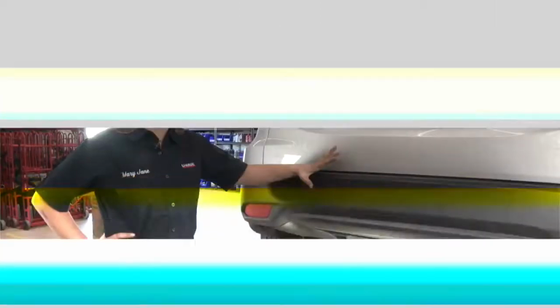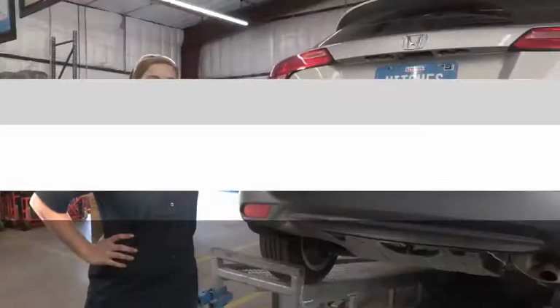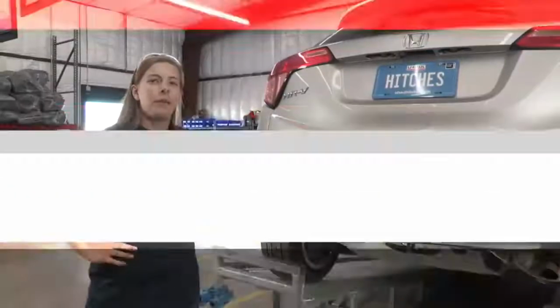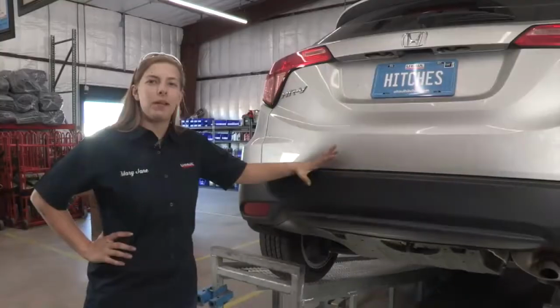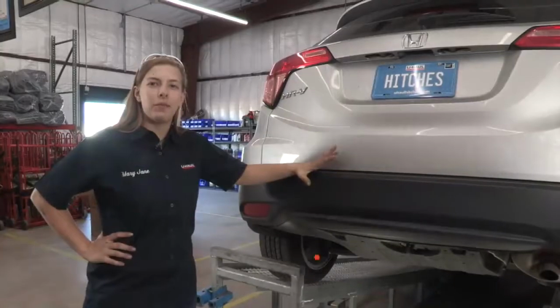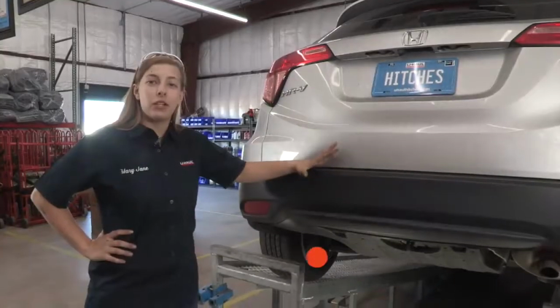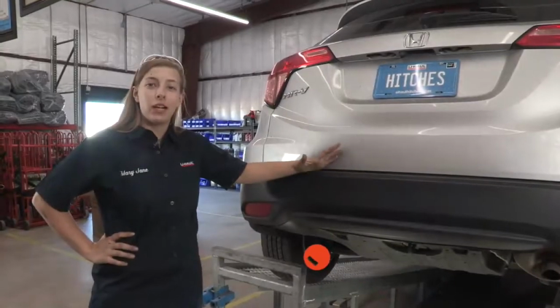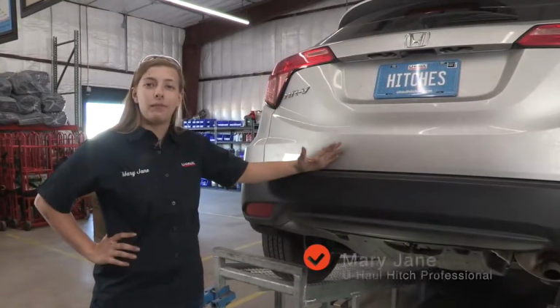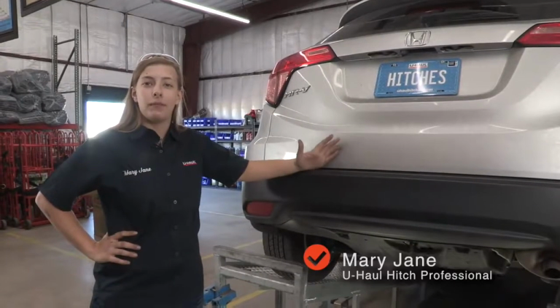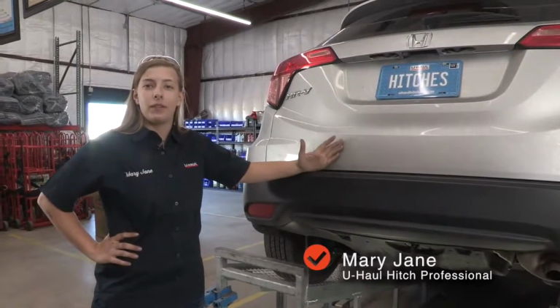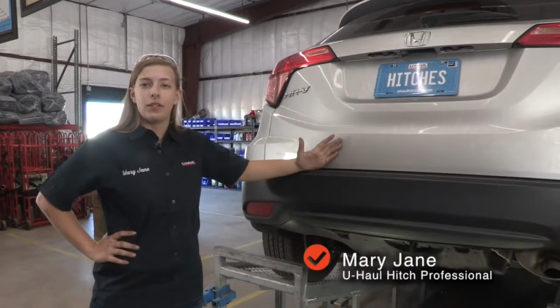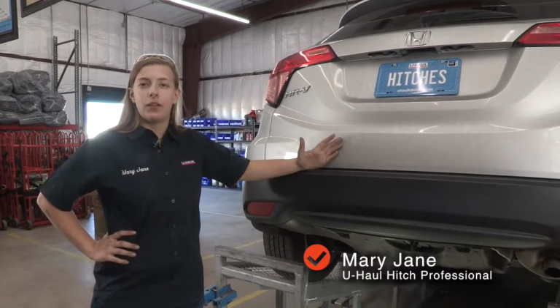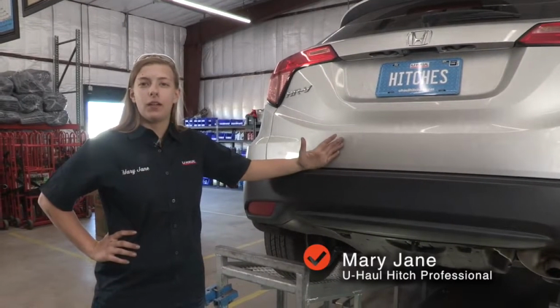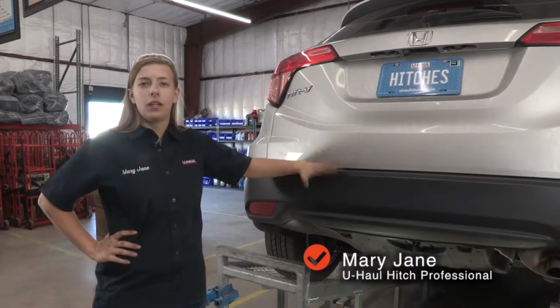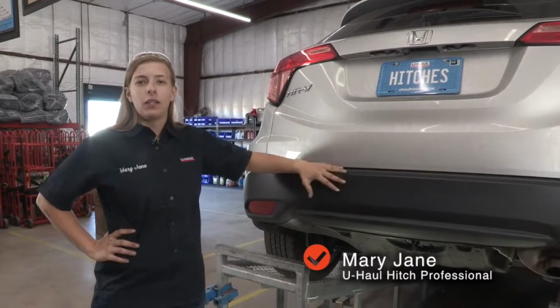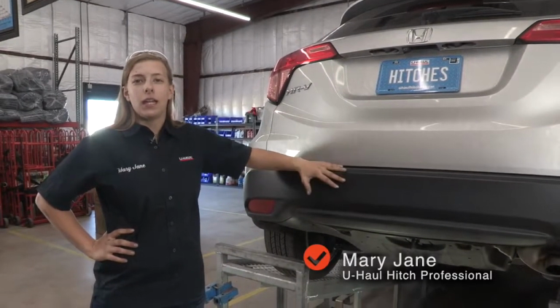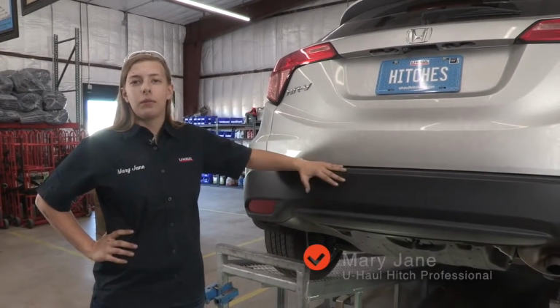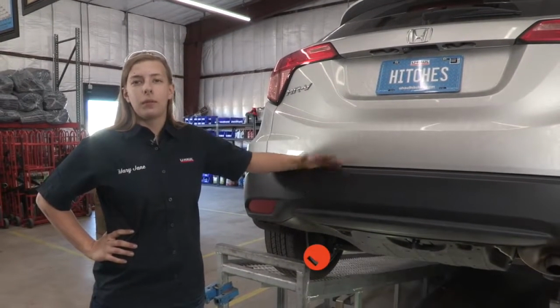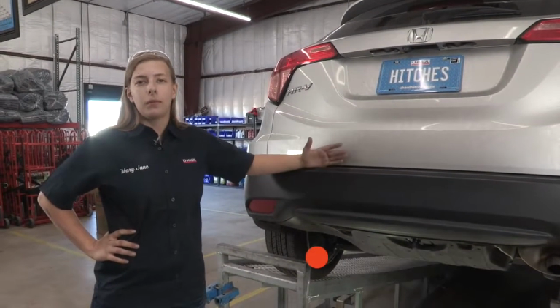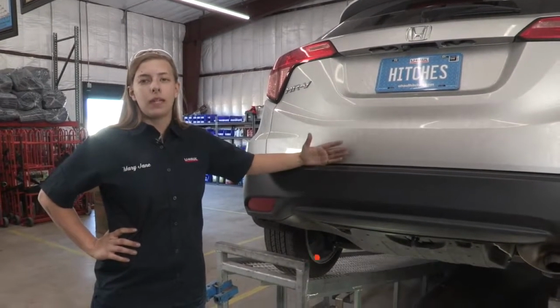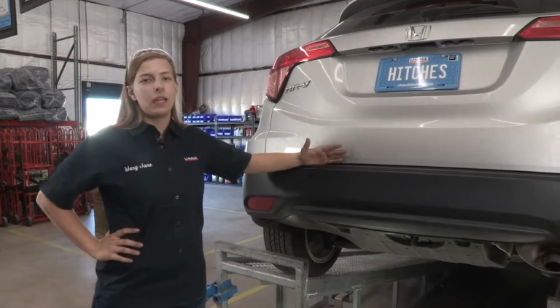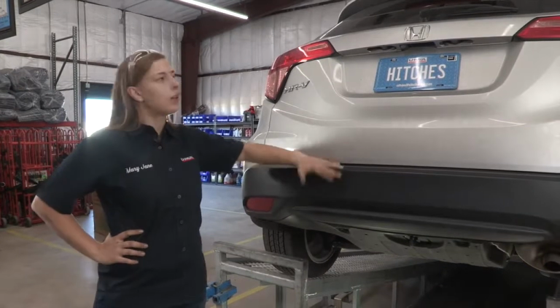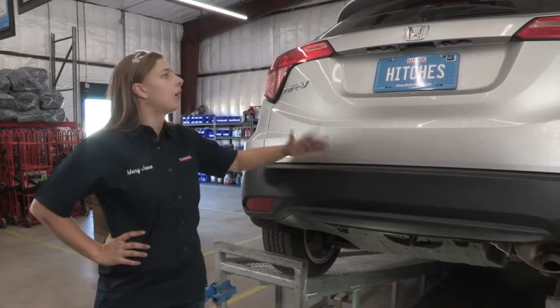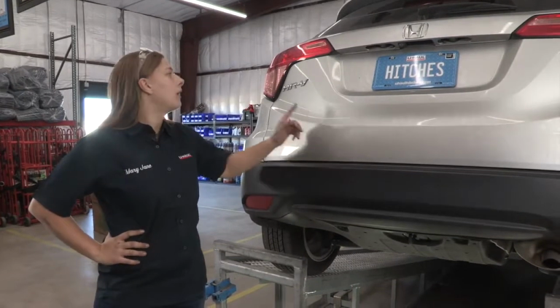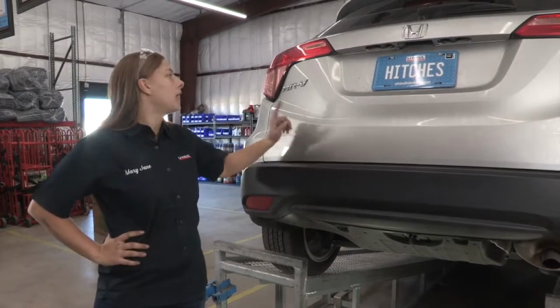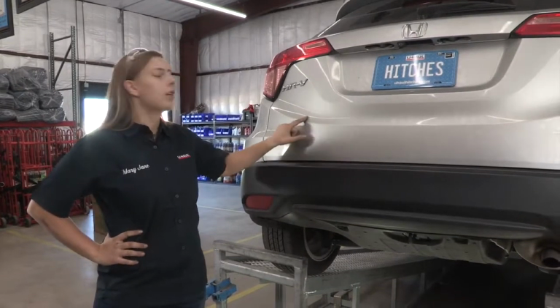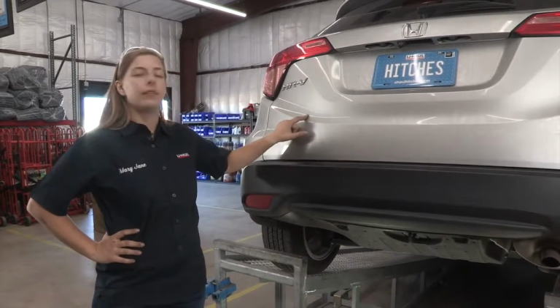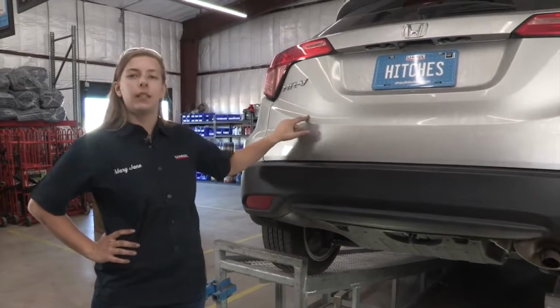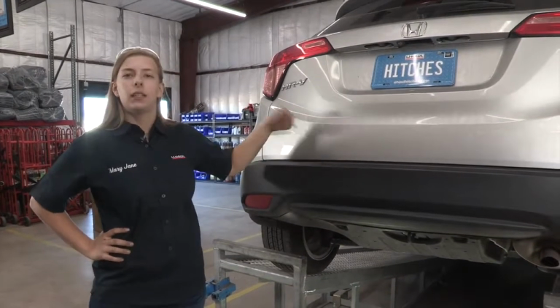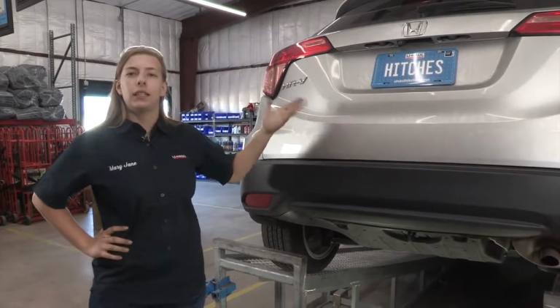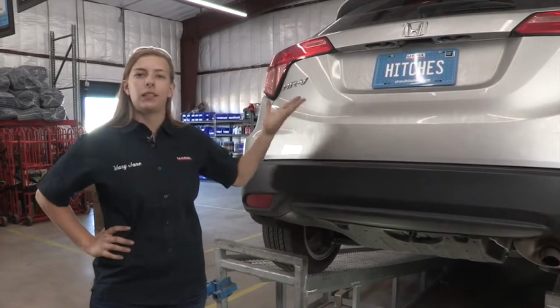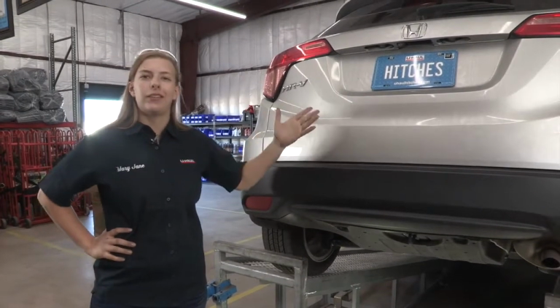Hi, my name is Mary Jane. I'm from Beaverton U-Haul. Today we're going to be putting a hitch on a Honda HR-V. Let's get started.